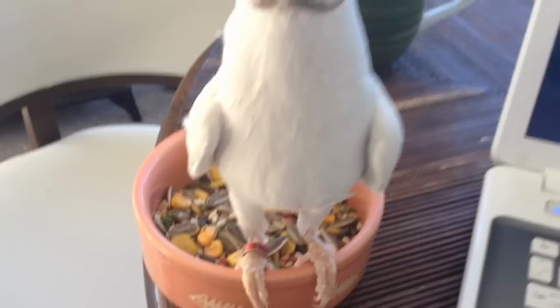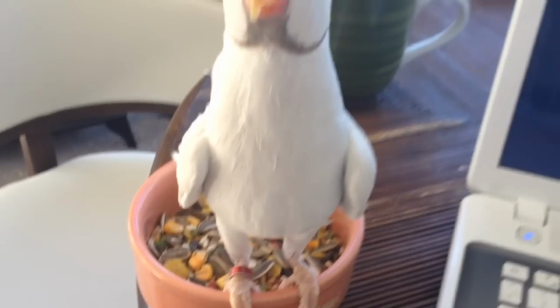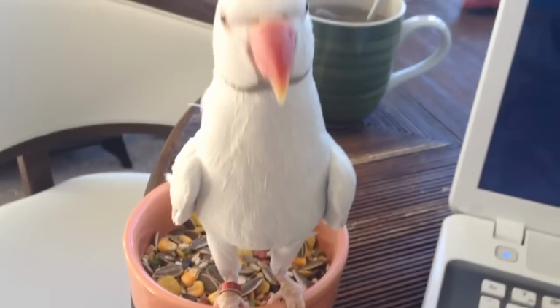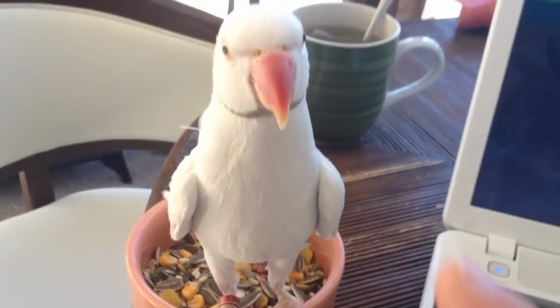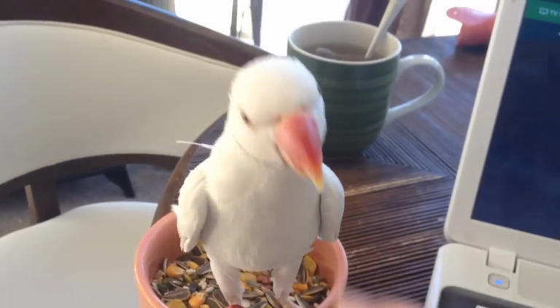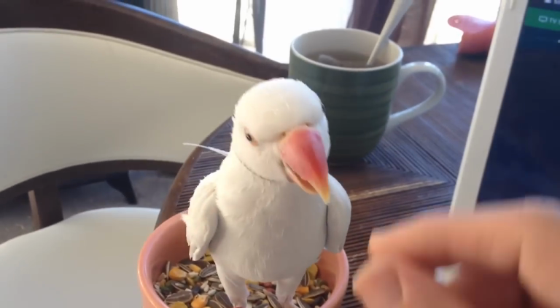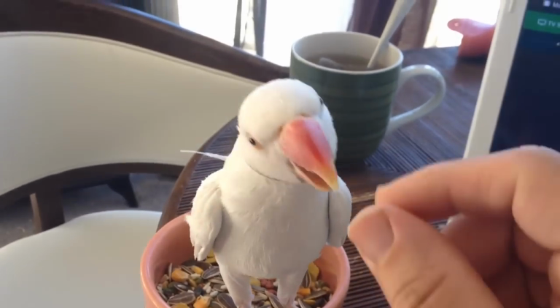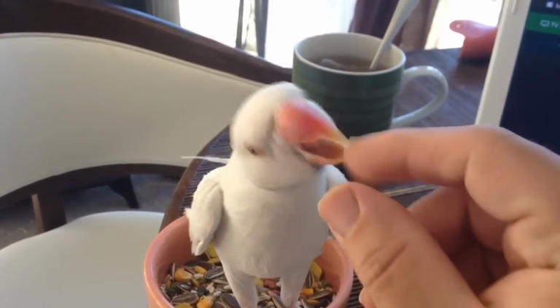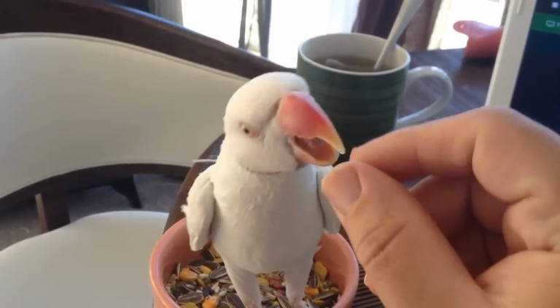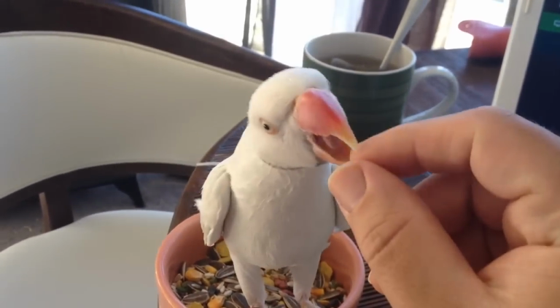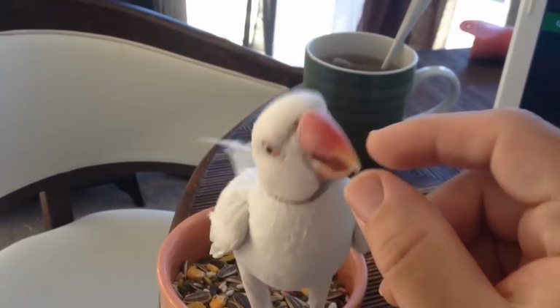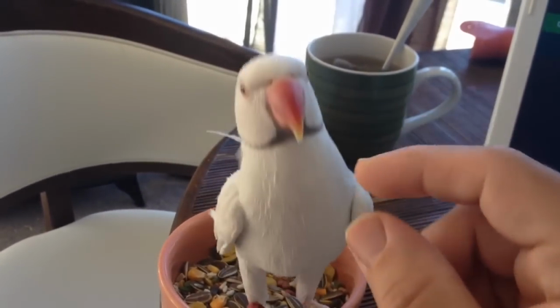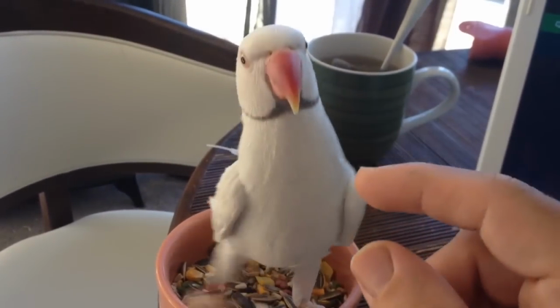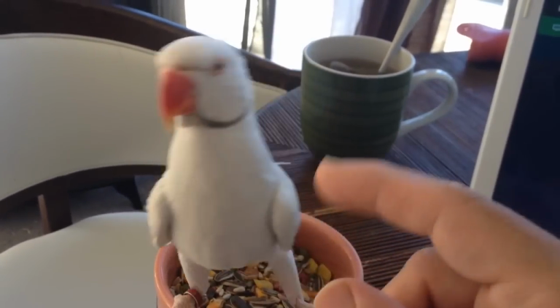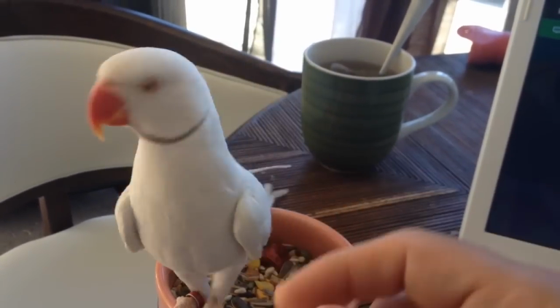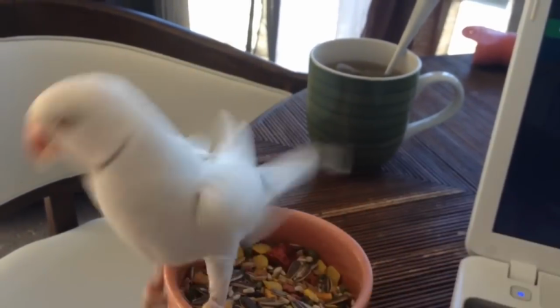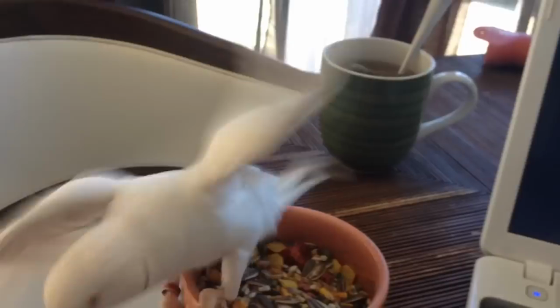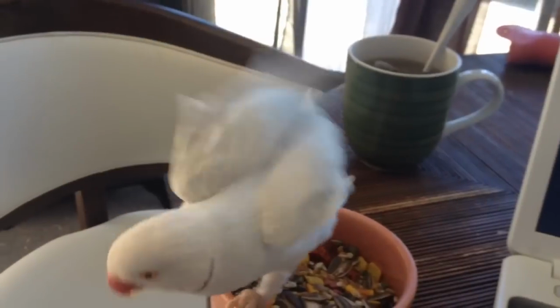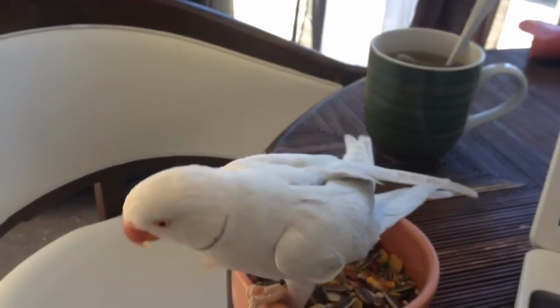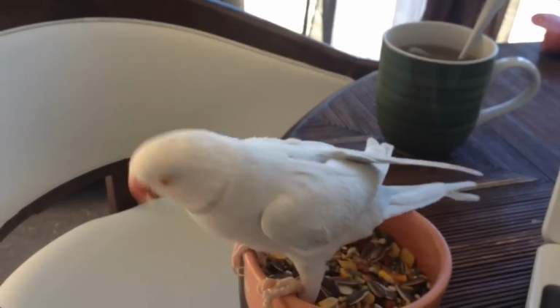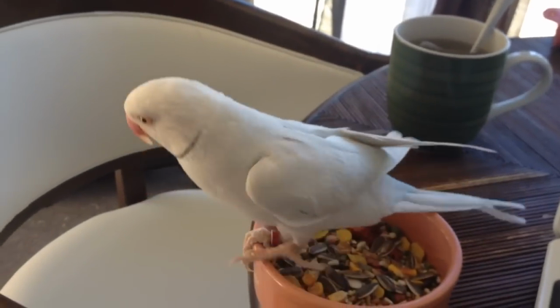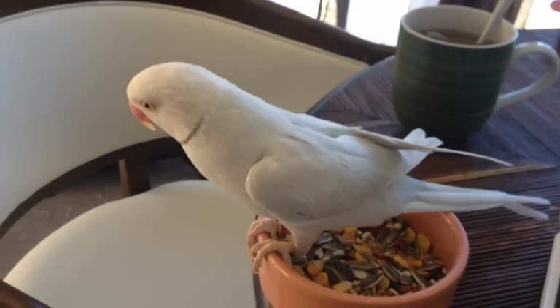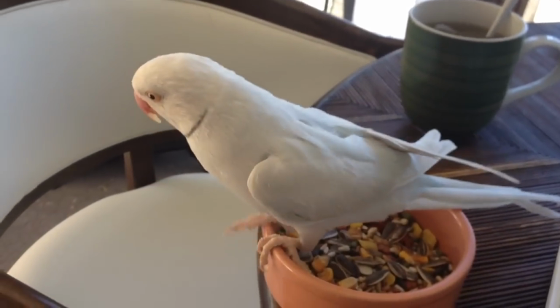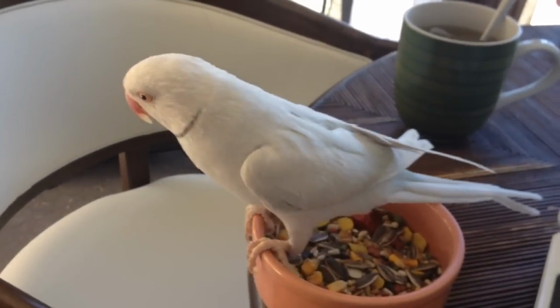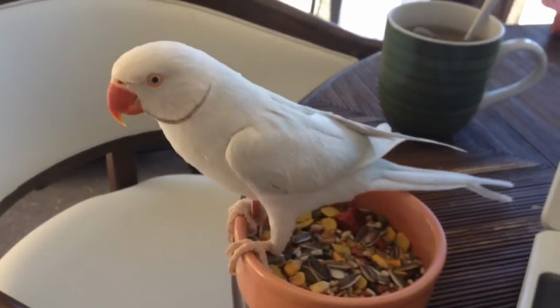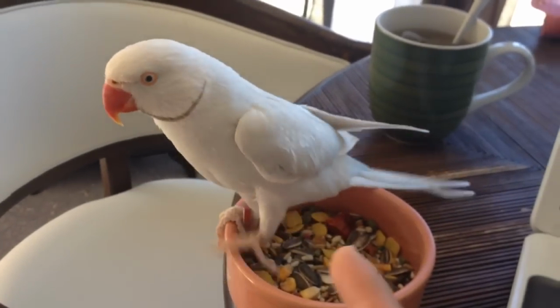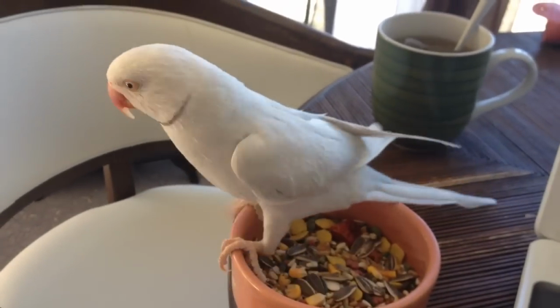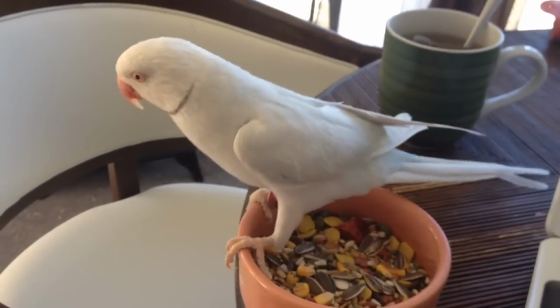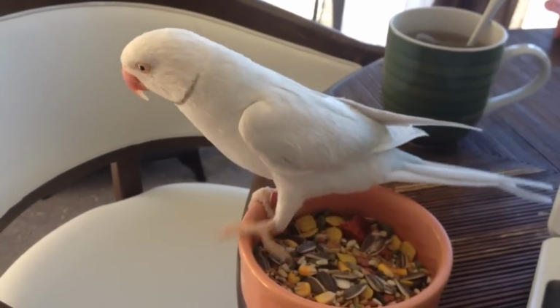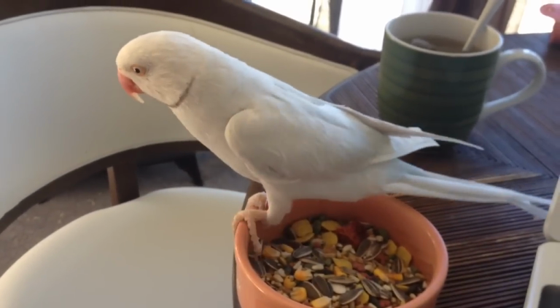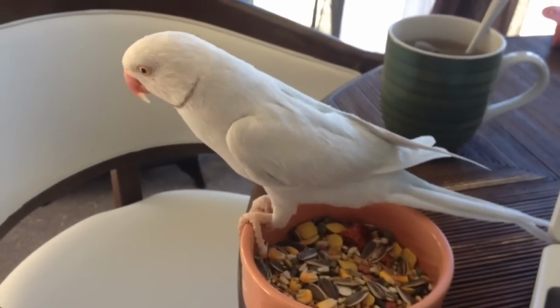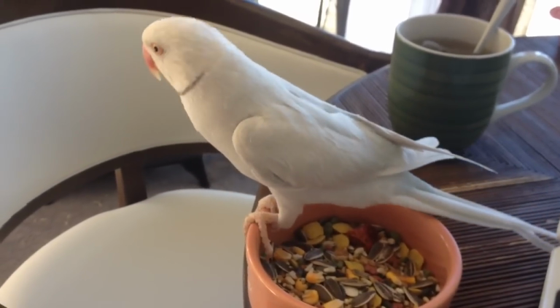Get your pellet and your greens in there. And he has full flight so he can fly around the house.